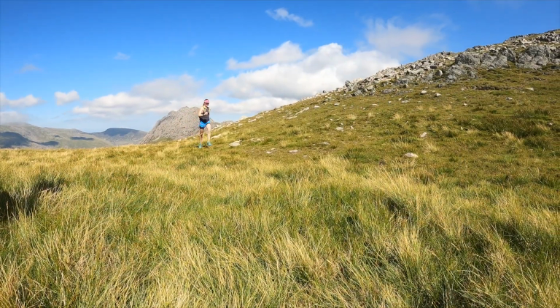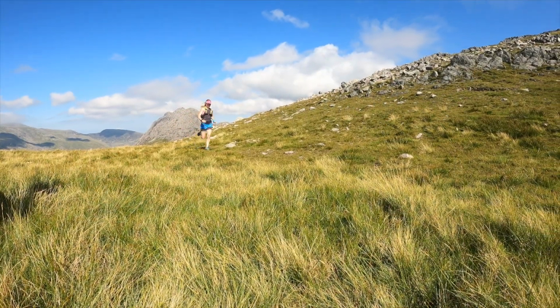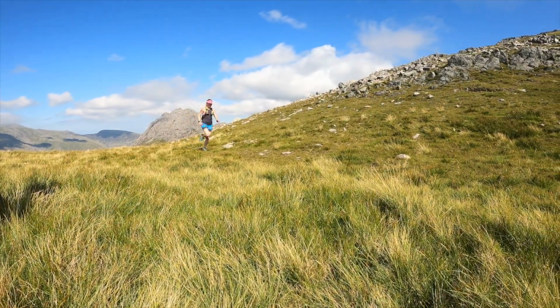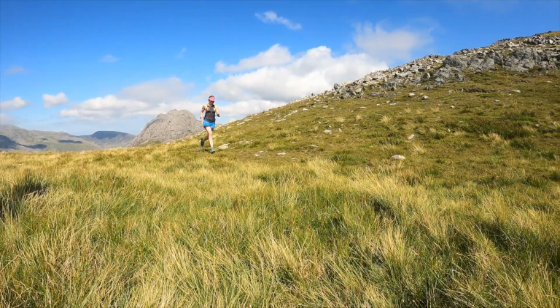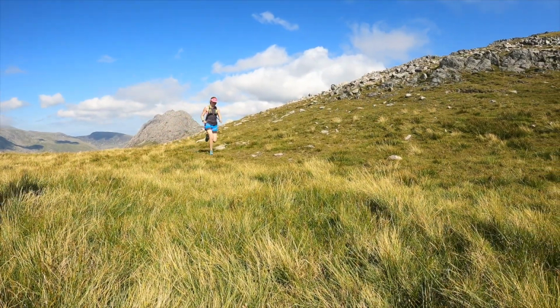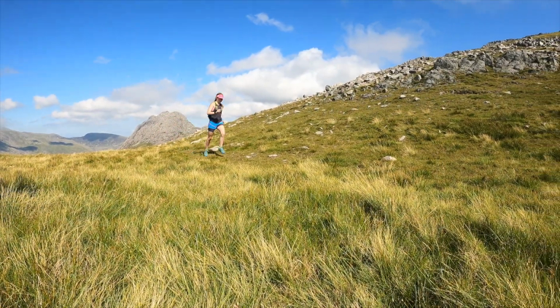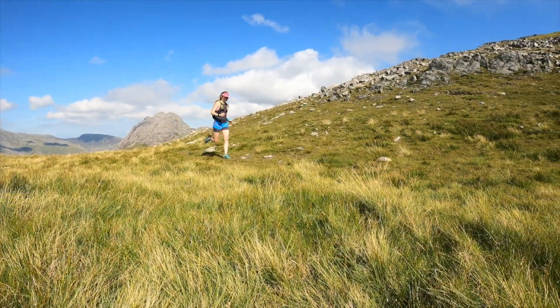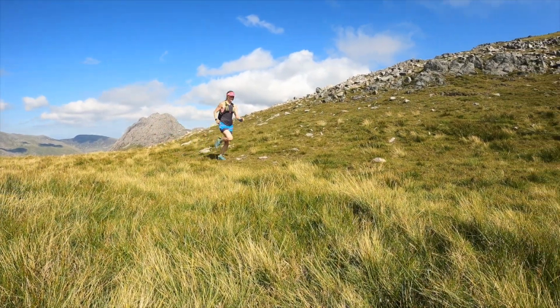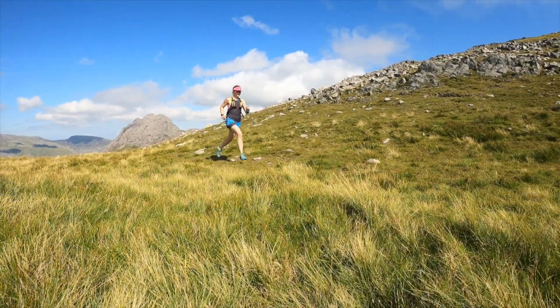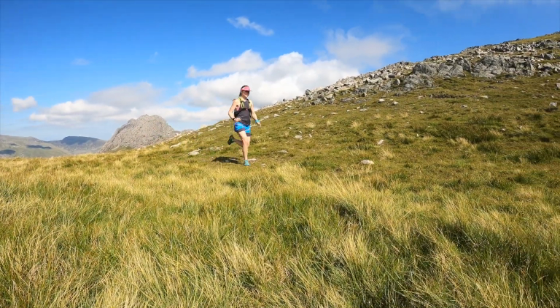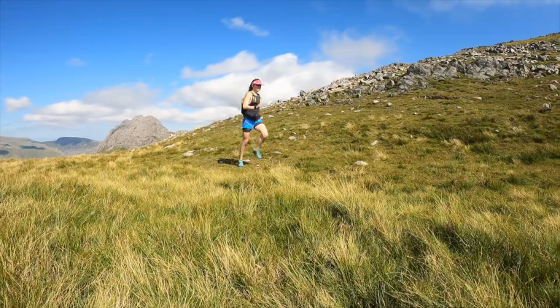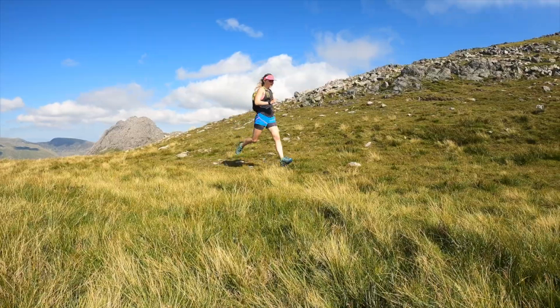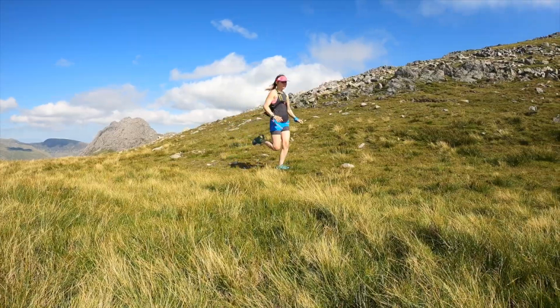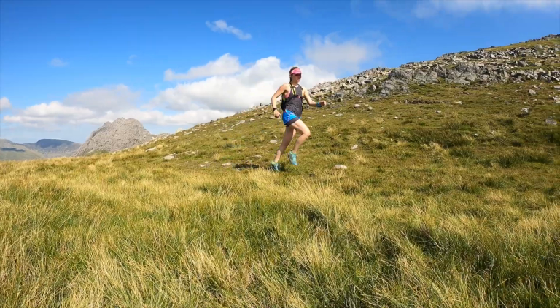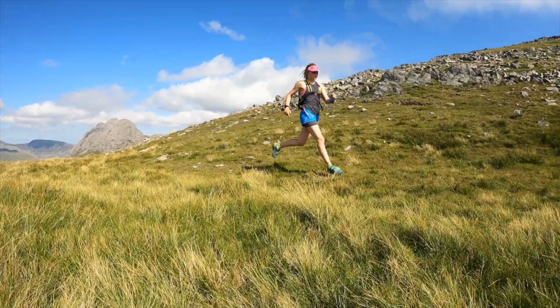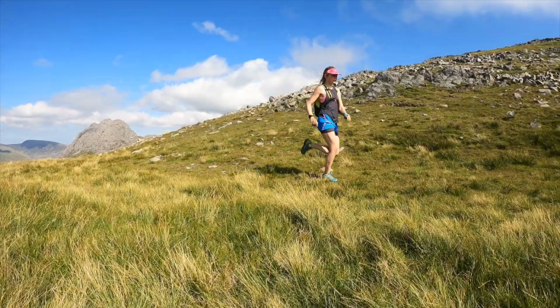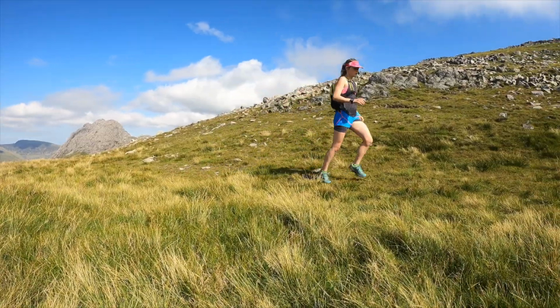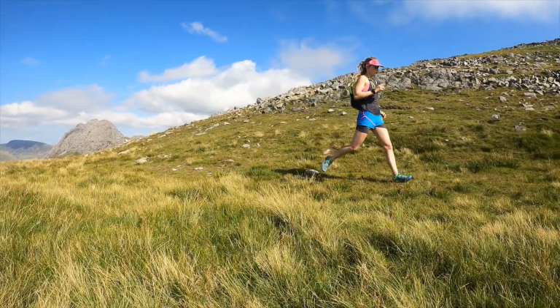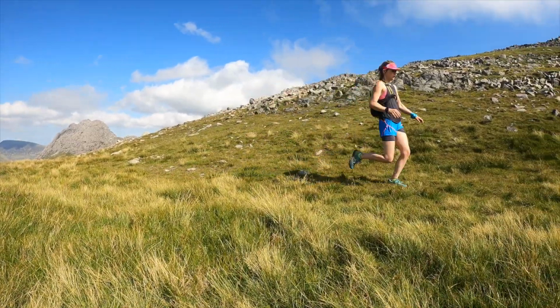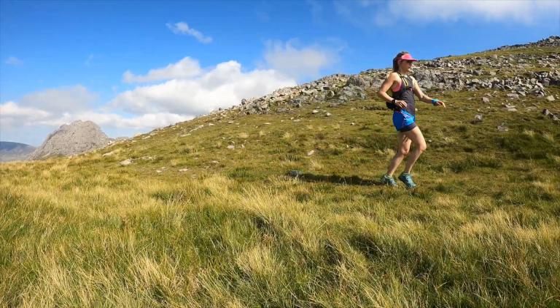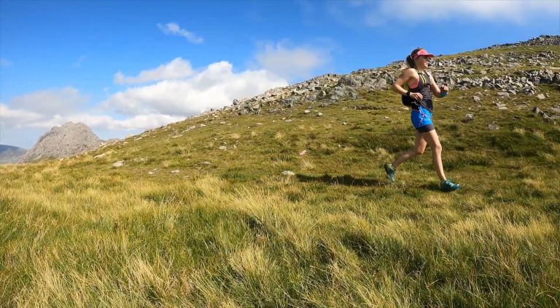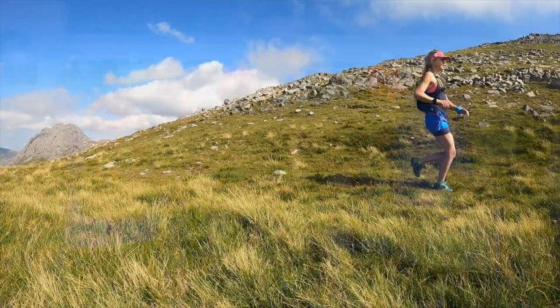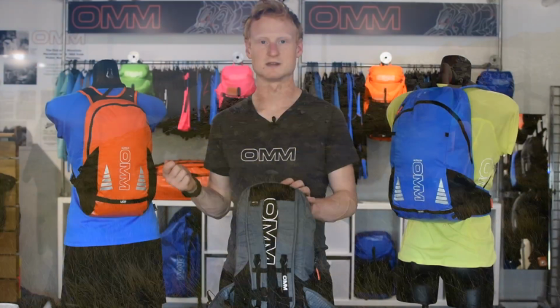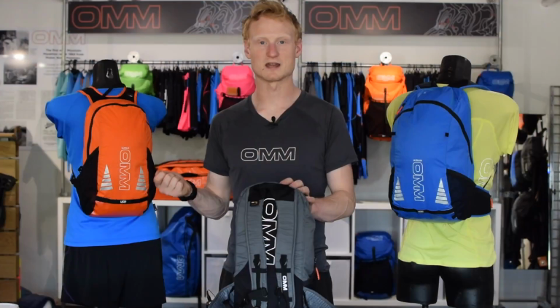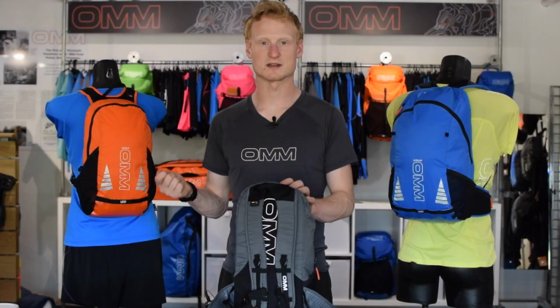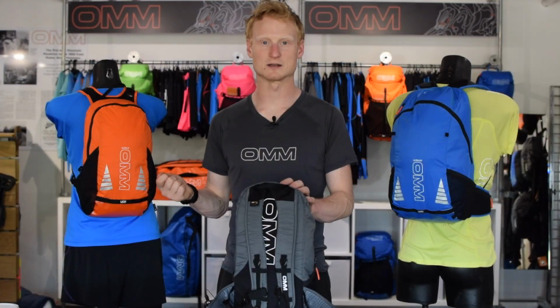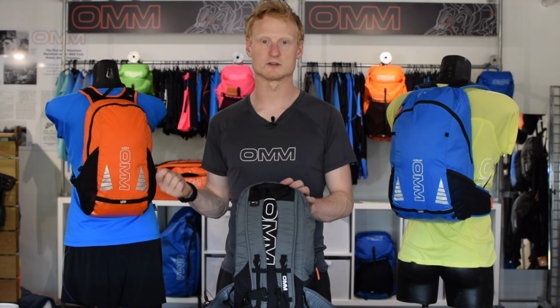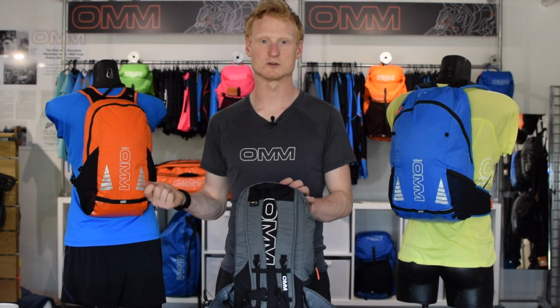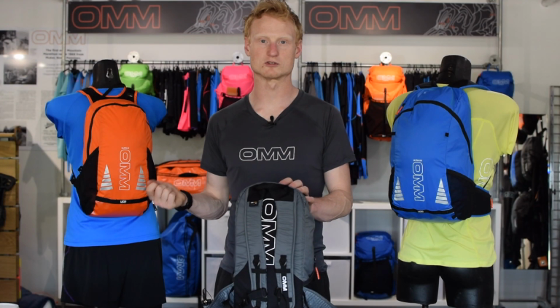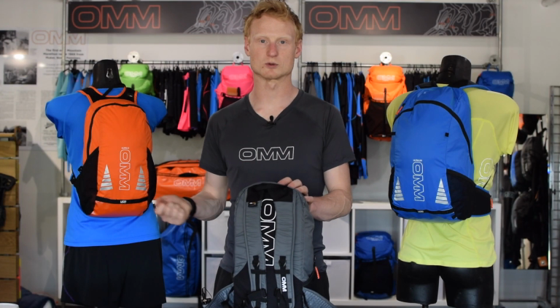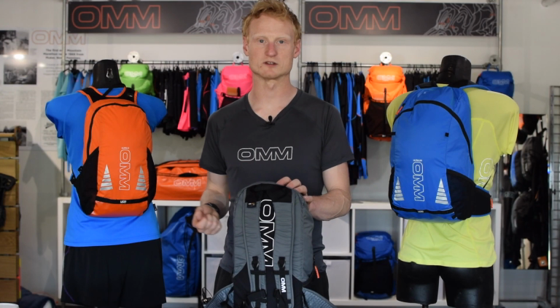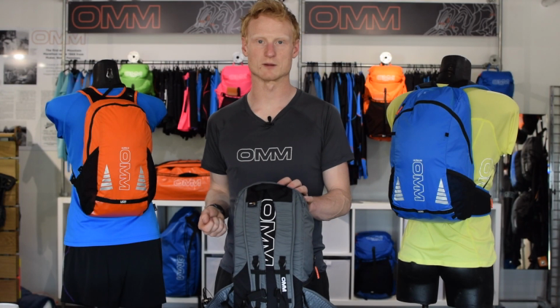This should suit most frames. The Ultra 8 weighs in at 235 grams, but if you remove the foam back pad, you can get that down to 220 grams.